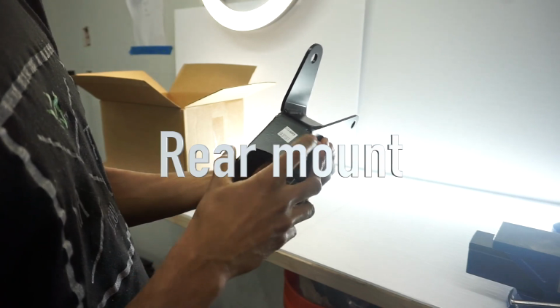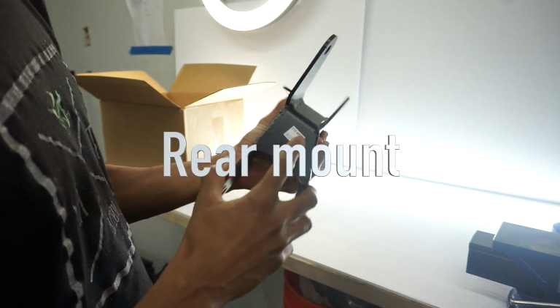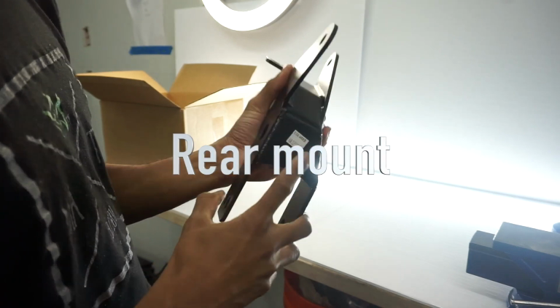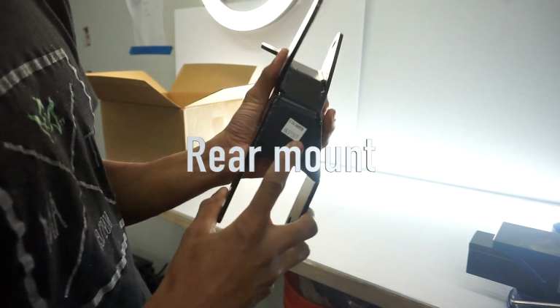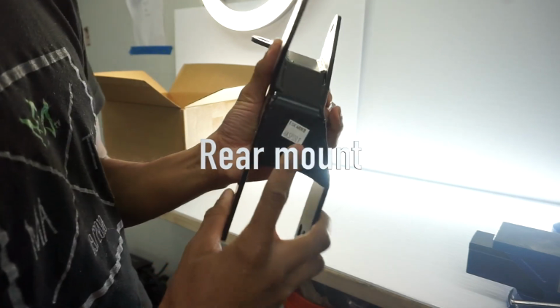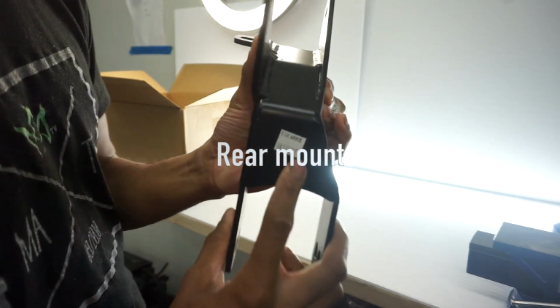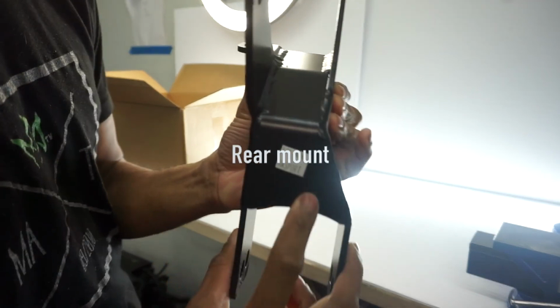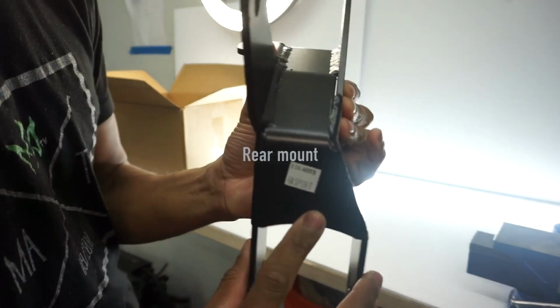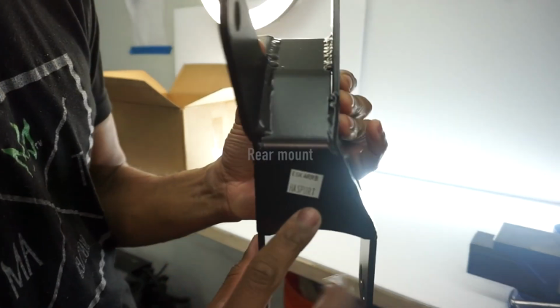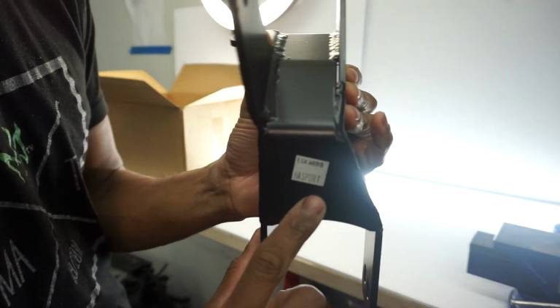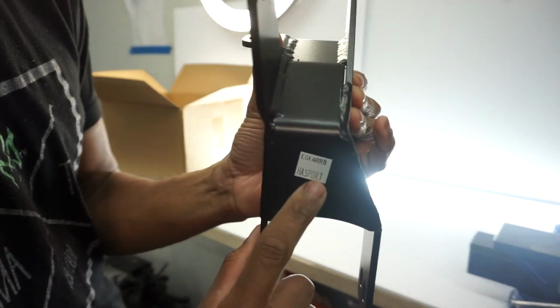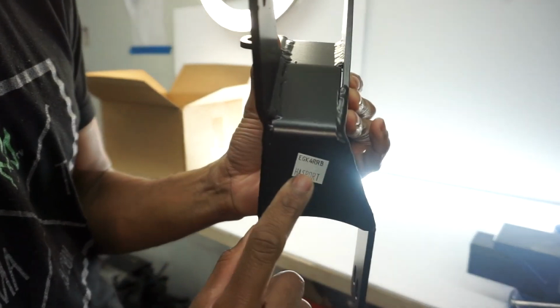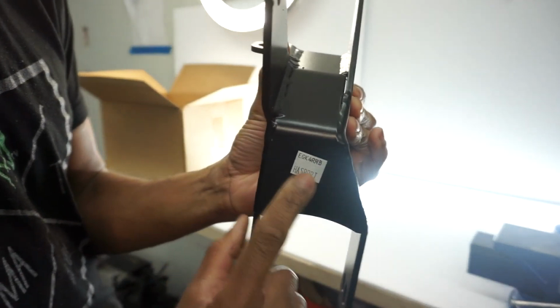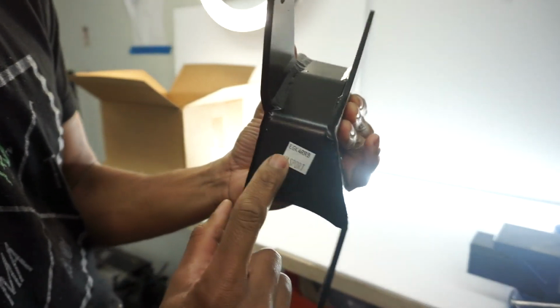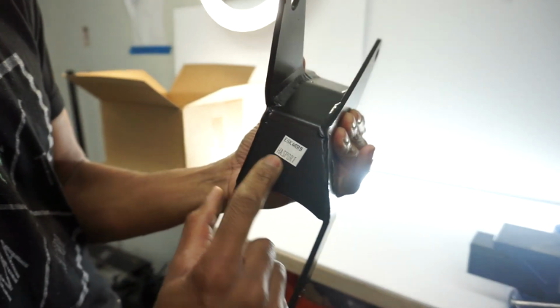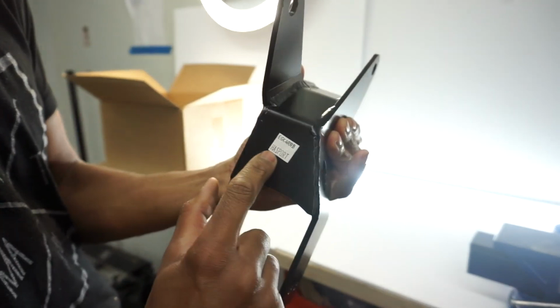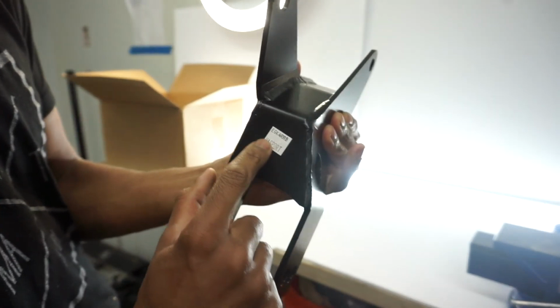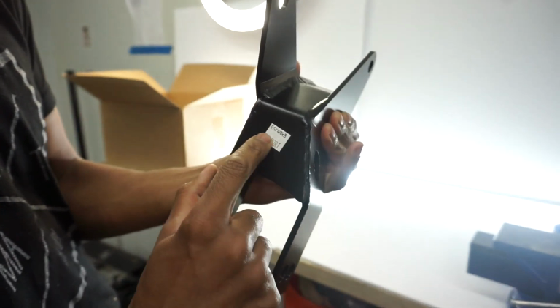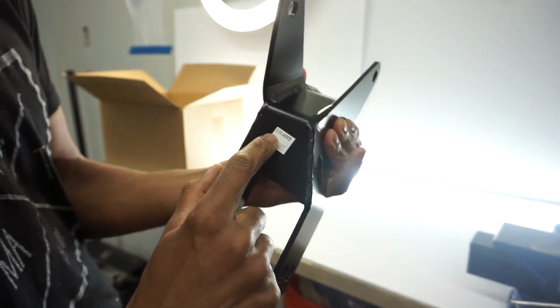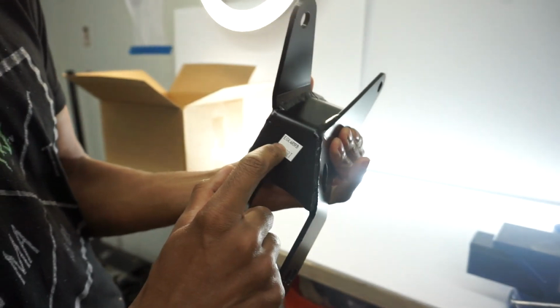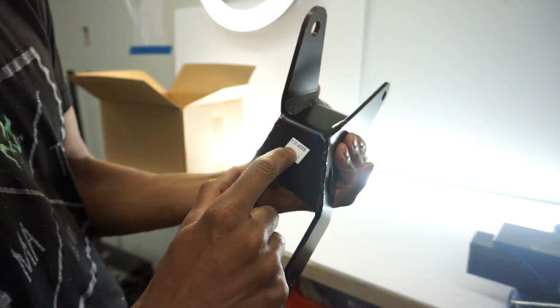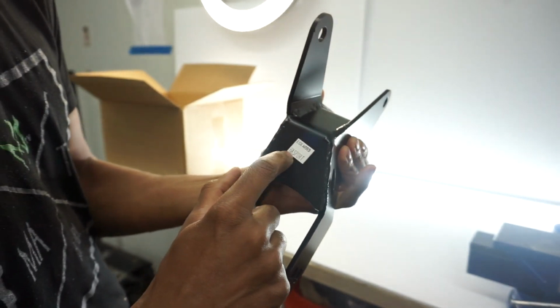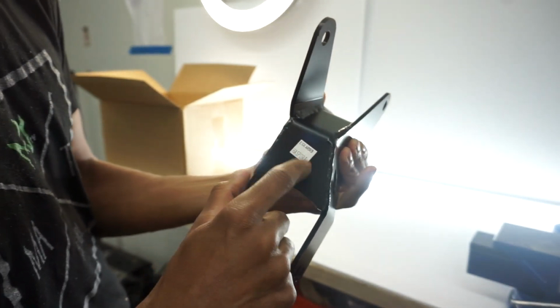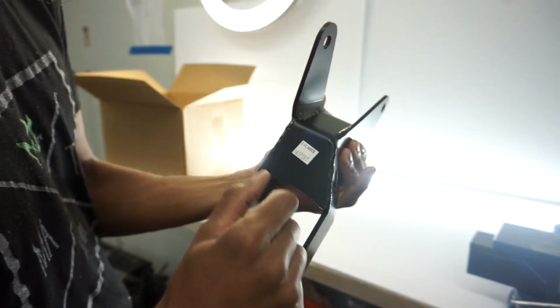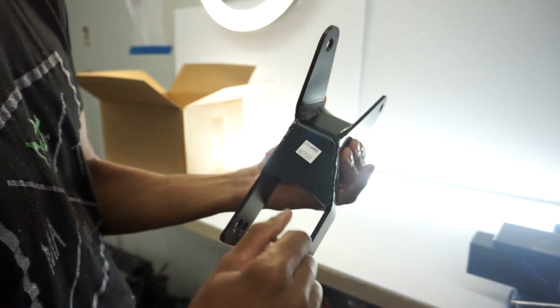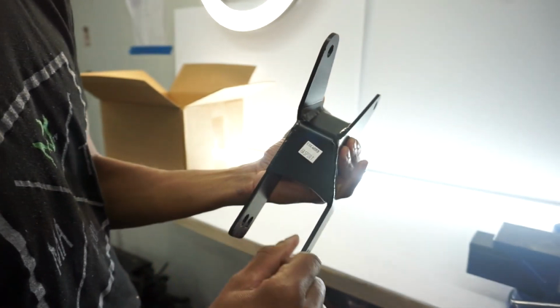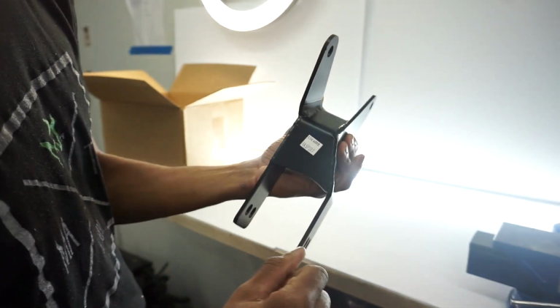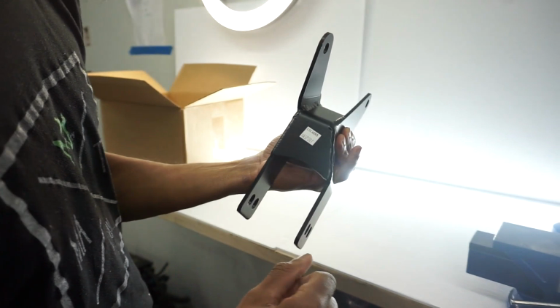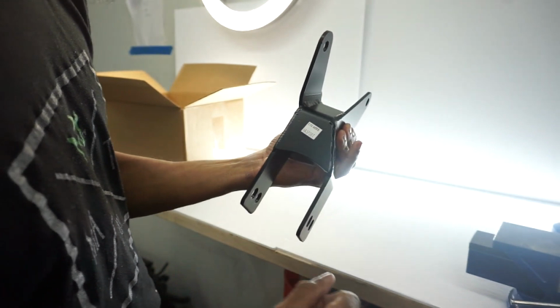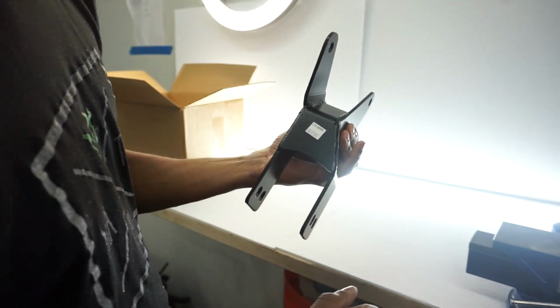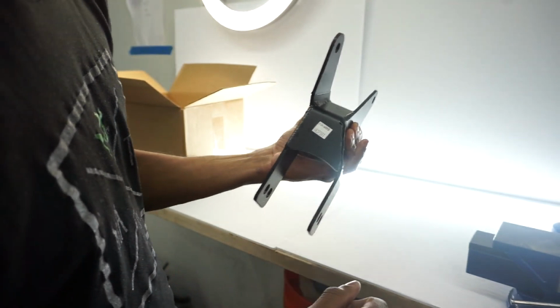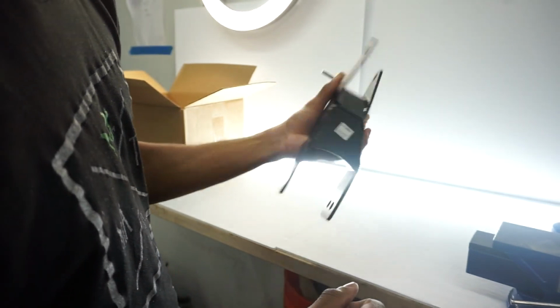There's a nice little Hasport sign right here. EGK4RRB — whatever that means.